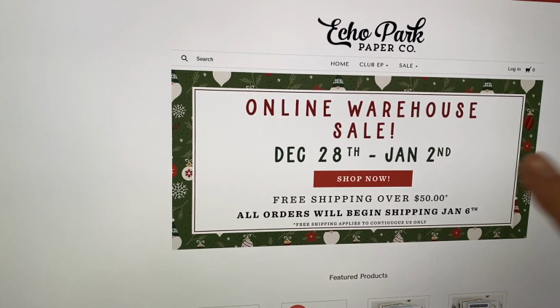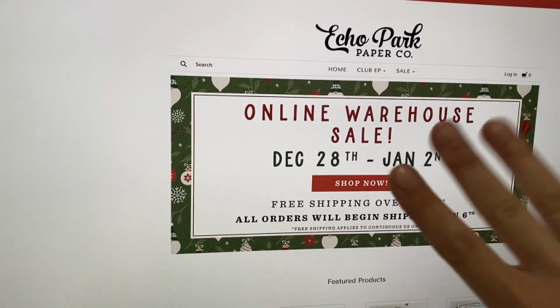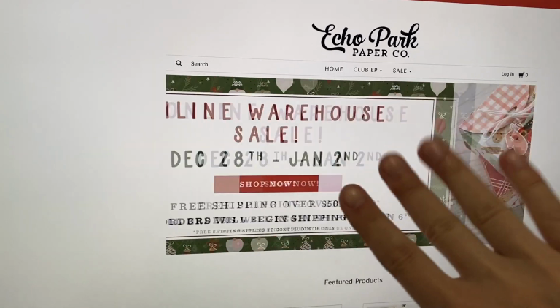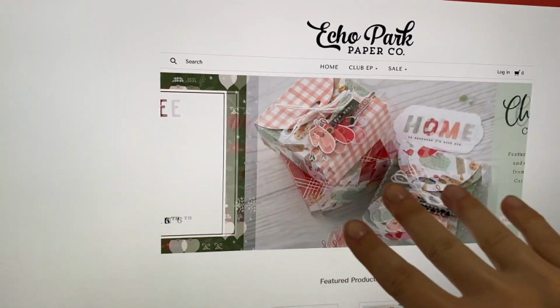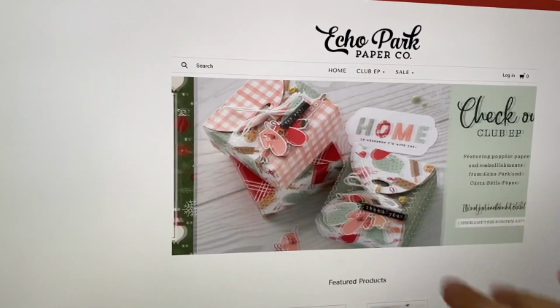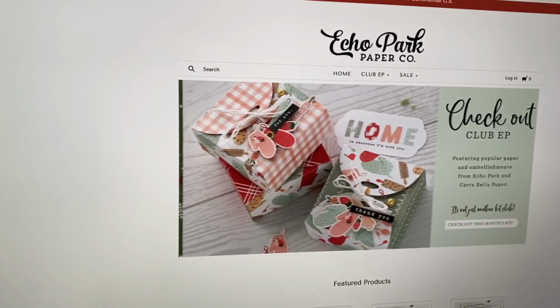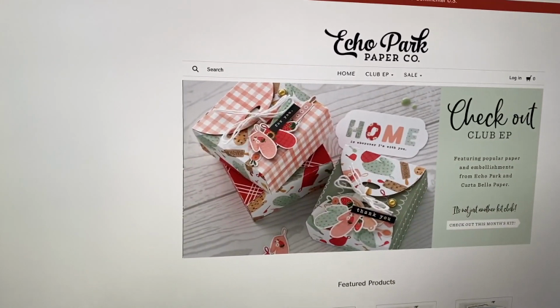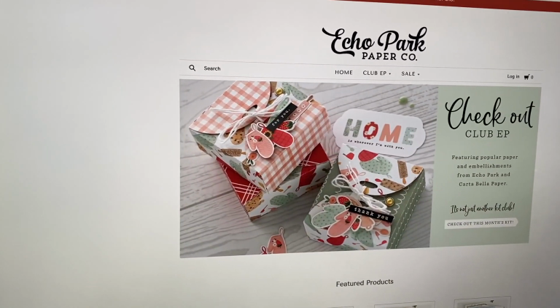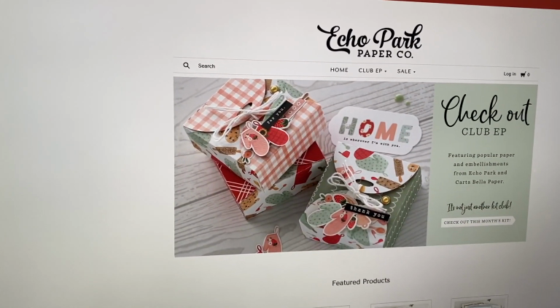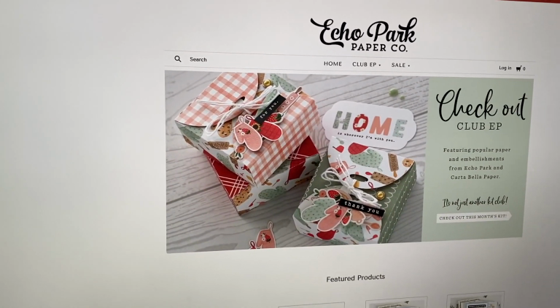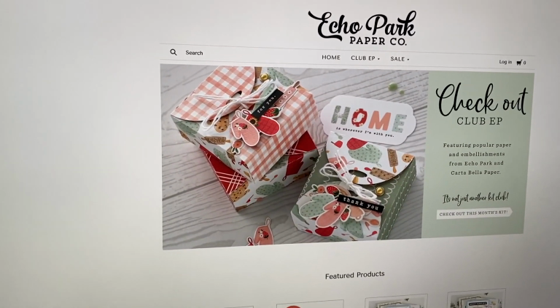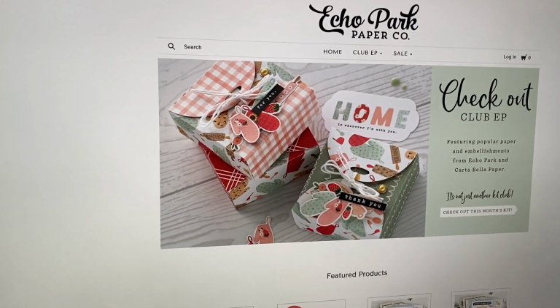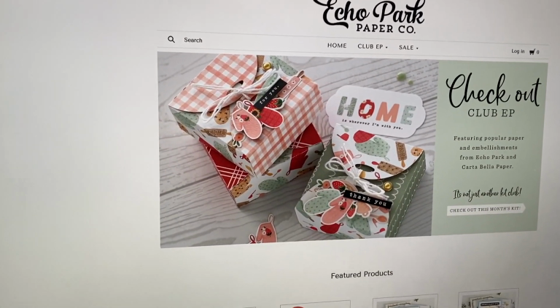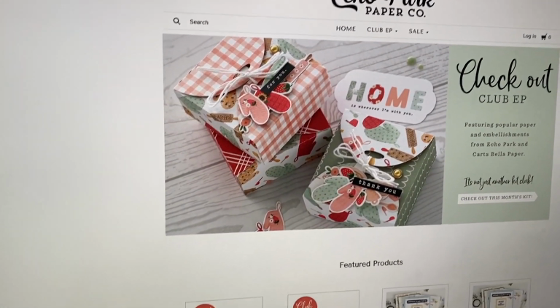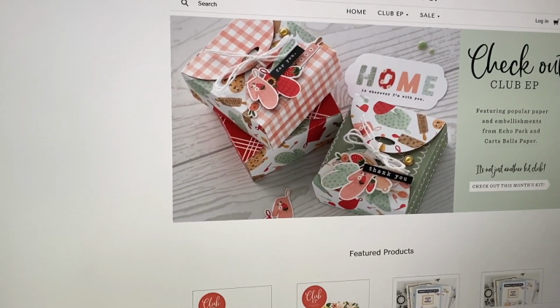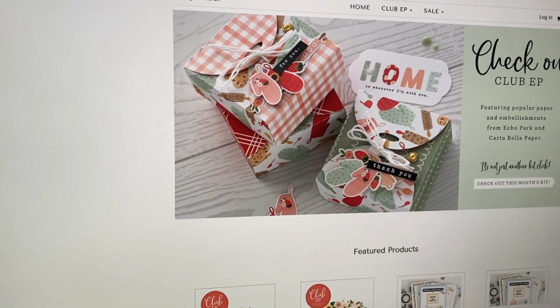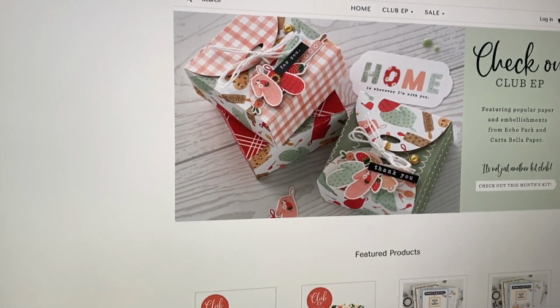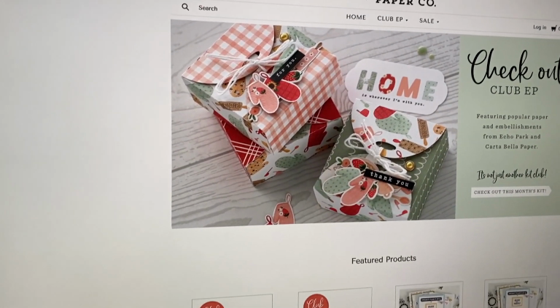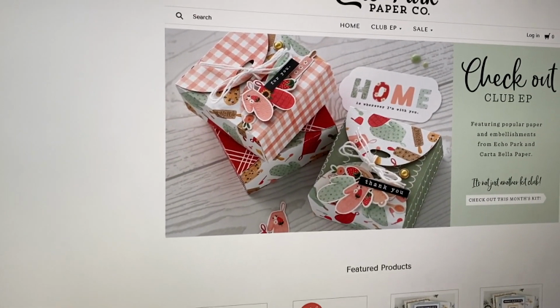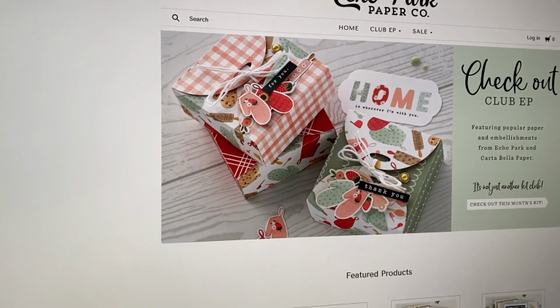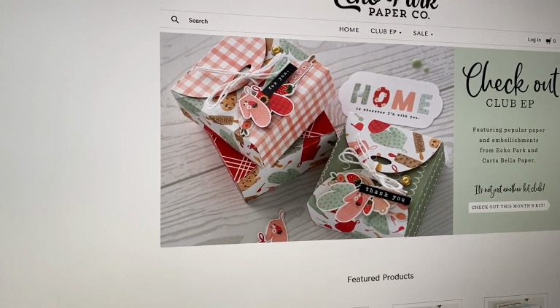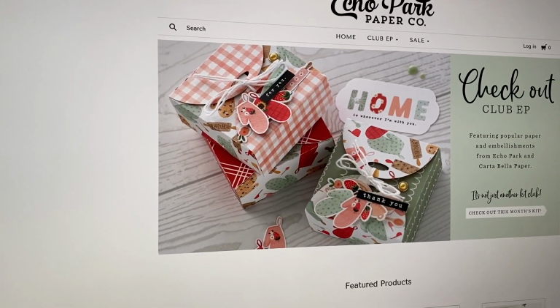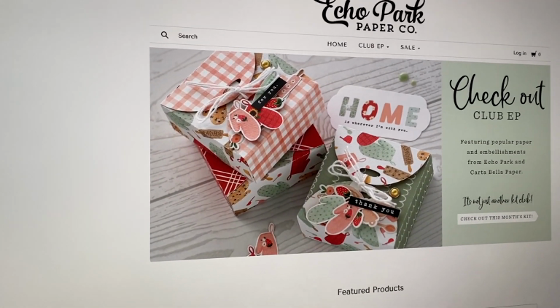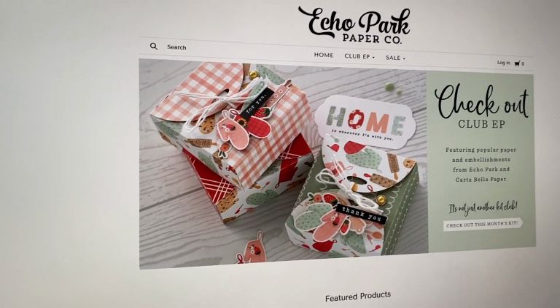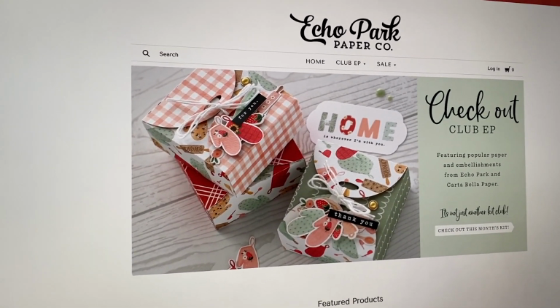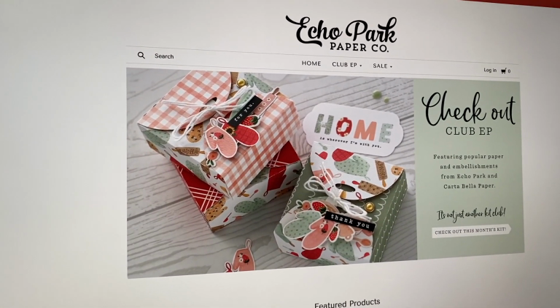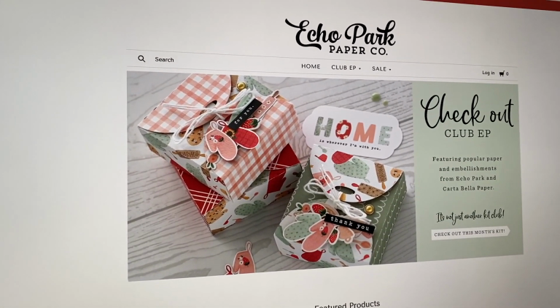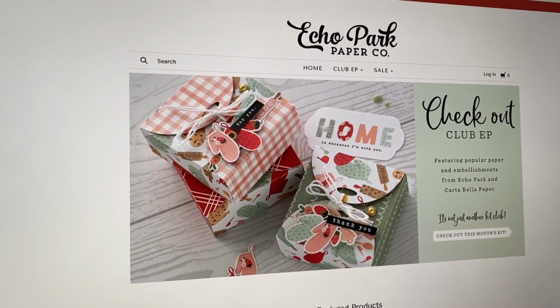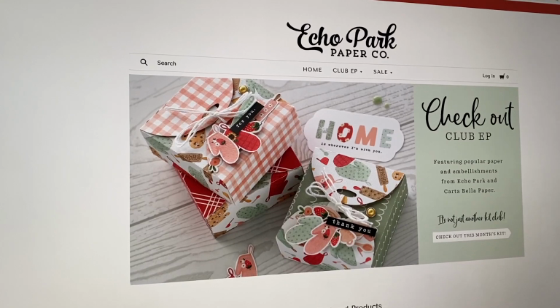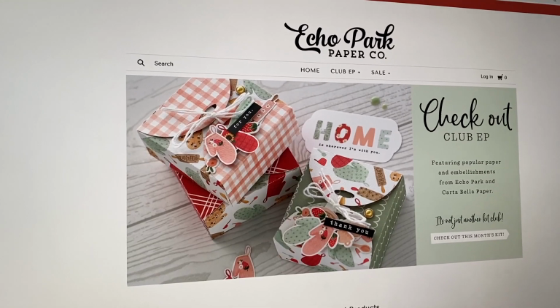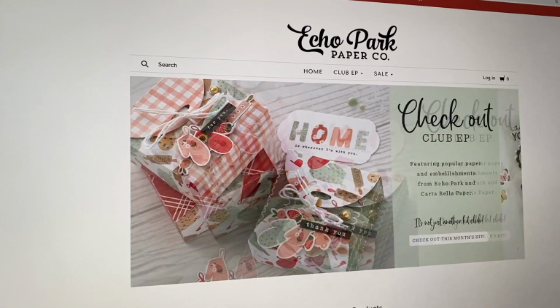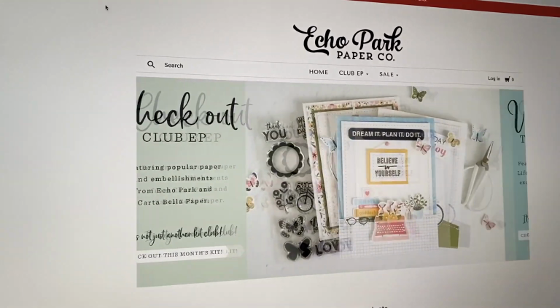Hey guys, it's Karolina here from Karolina's Crafts and welcome back to my channel.